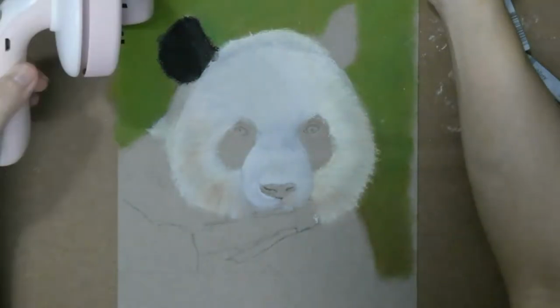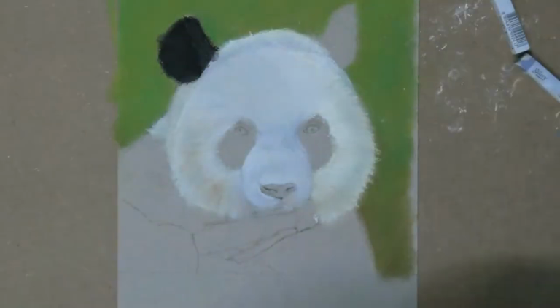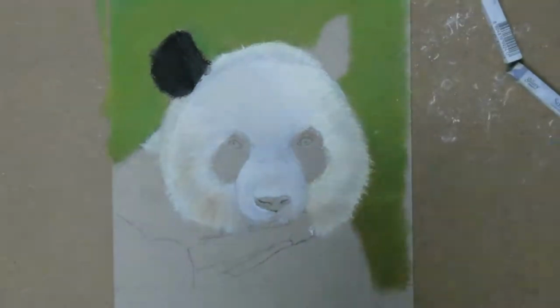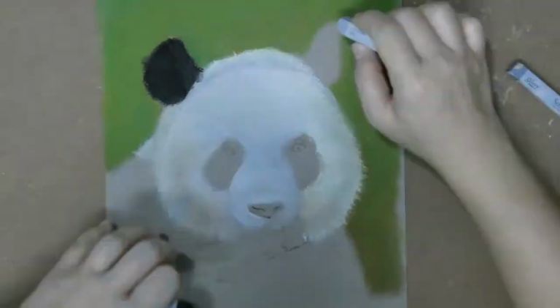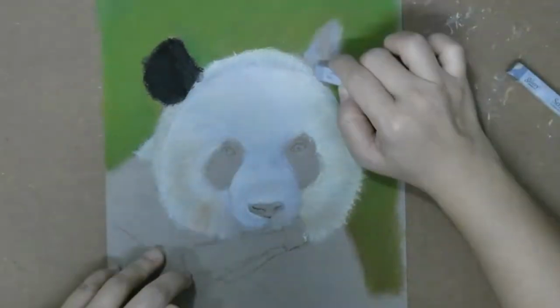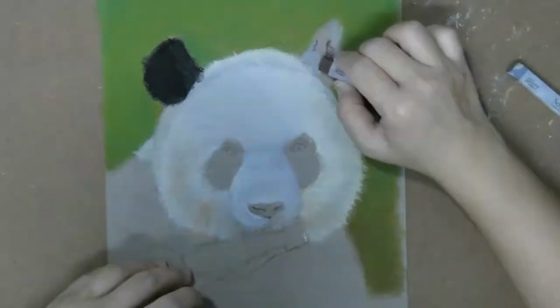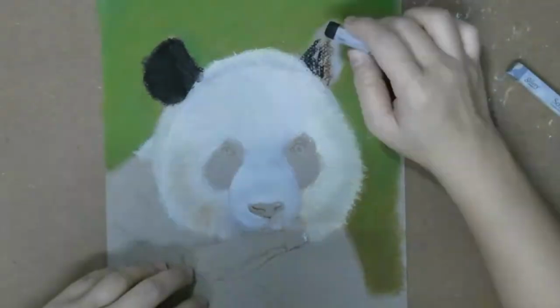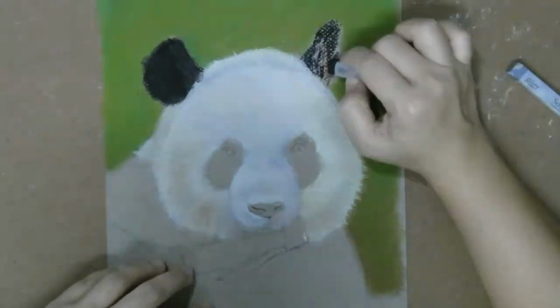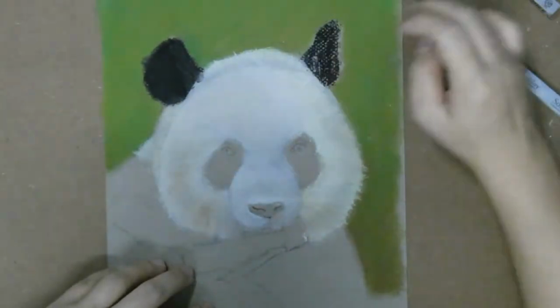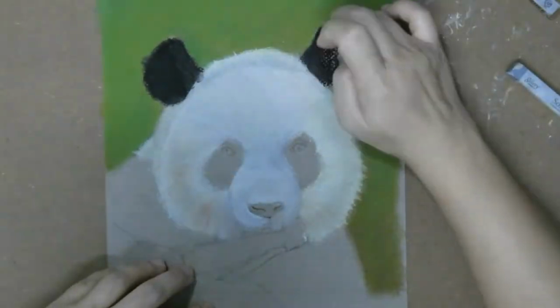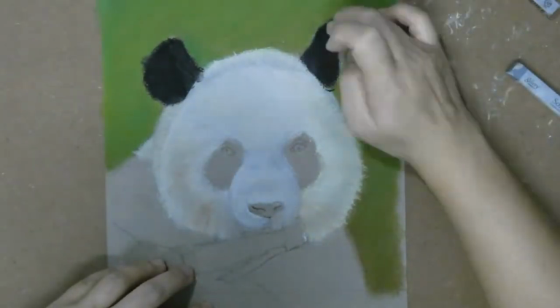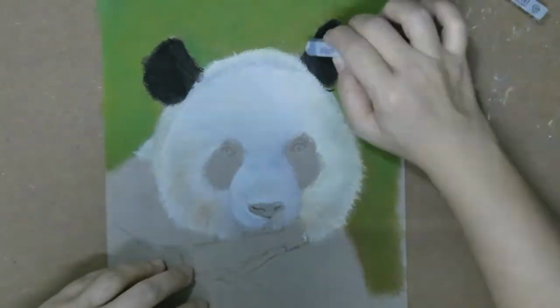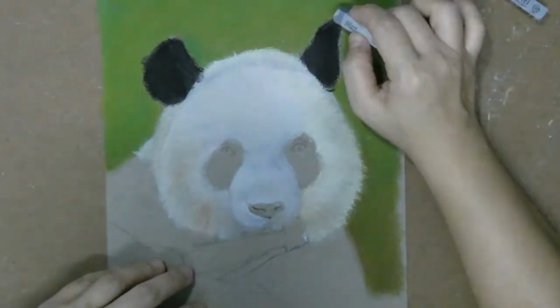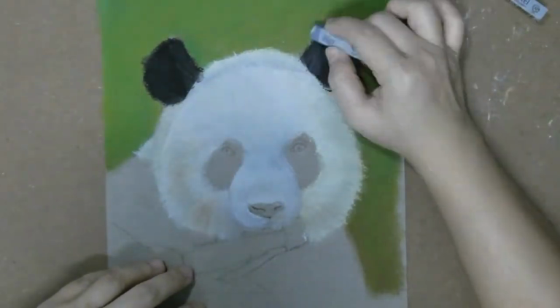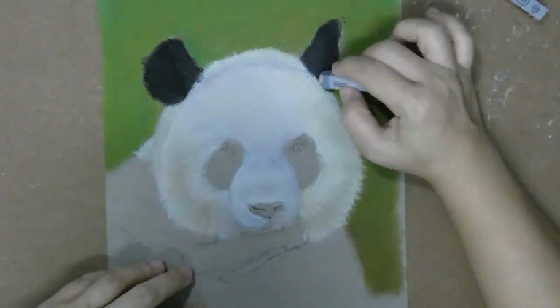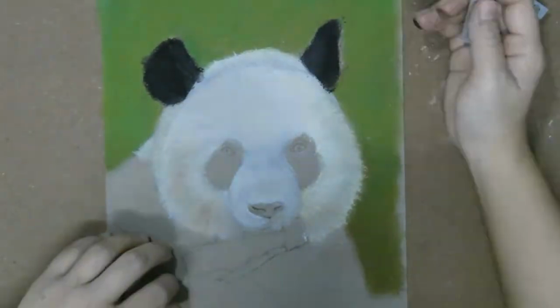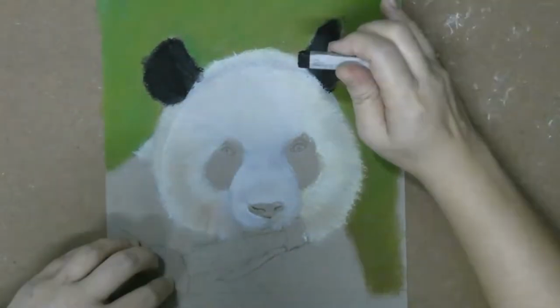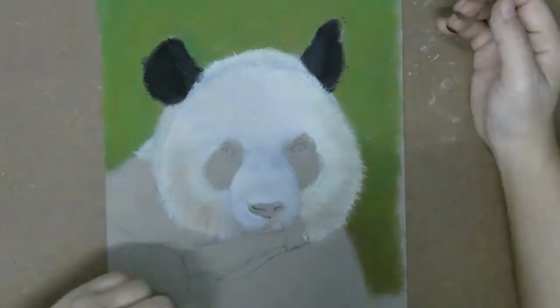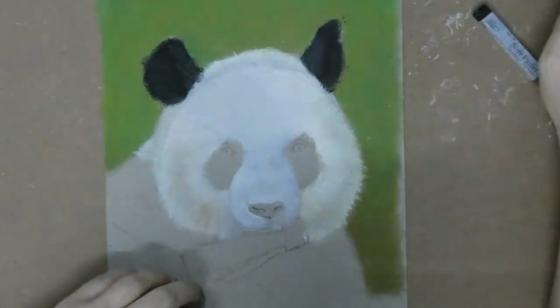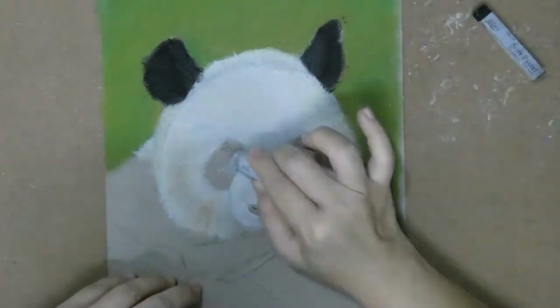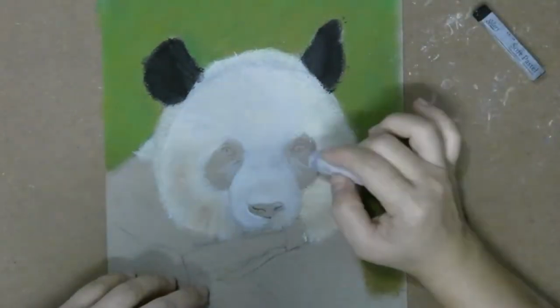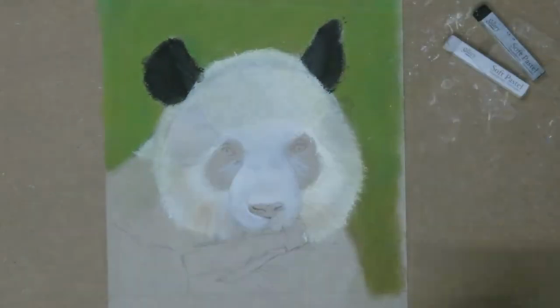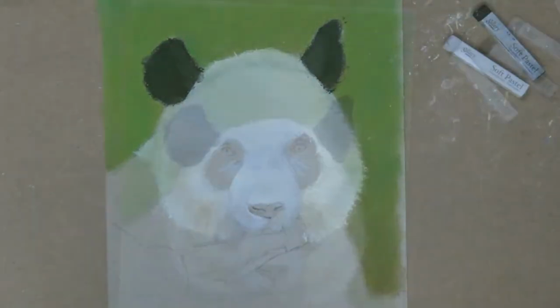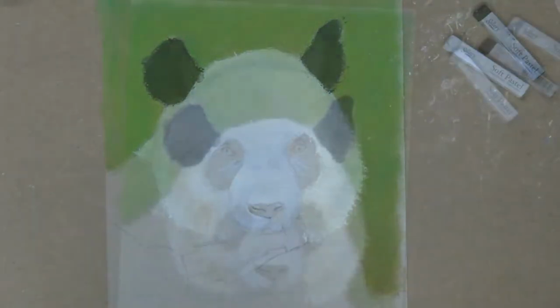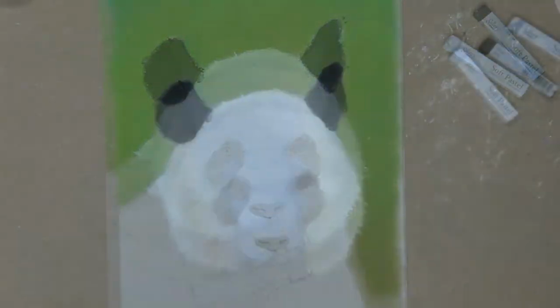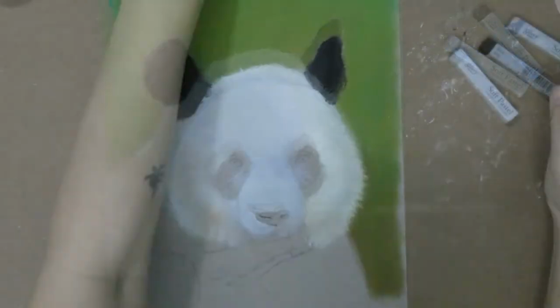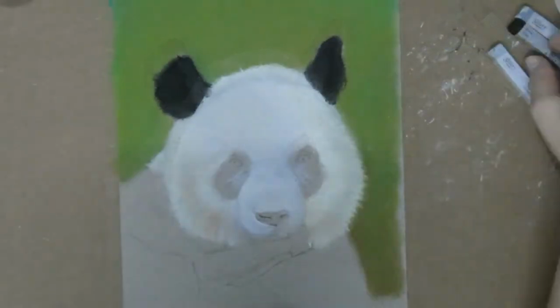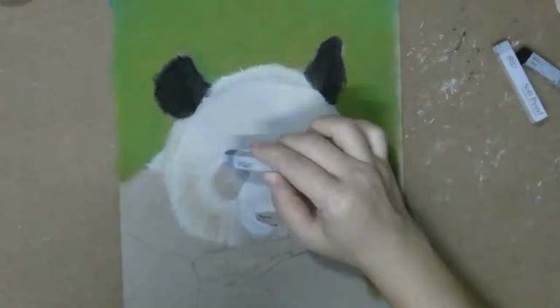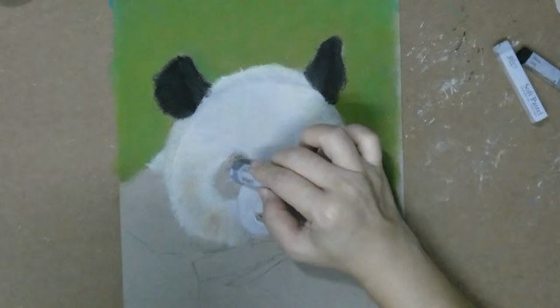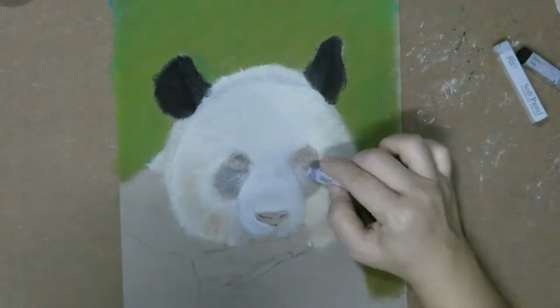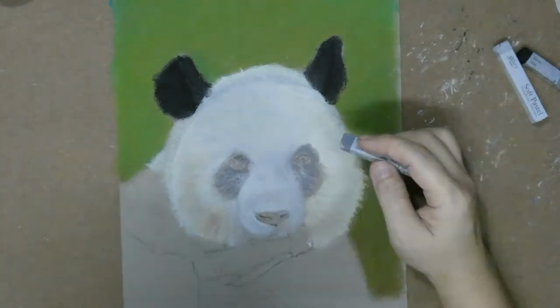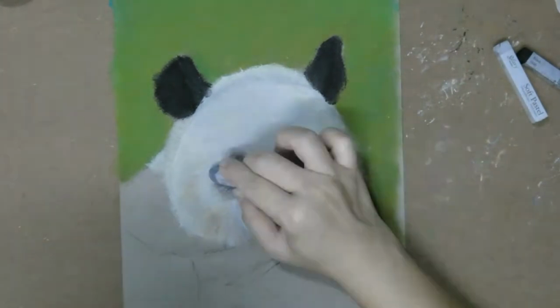I took this picture of the panda in one of the panda research centers in Chengdu, China.